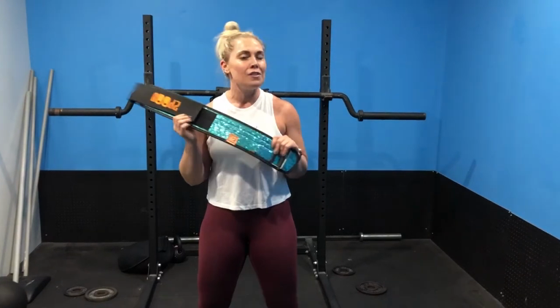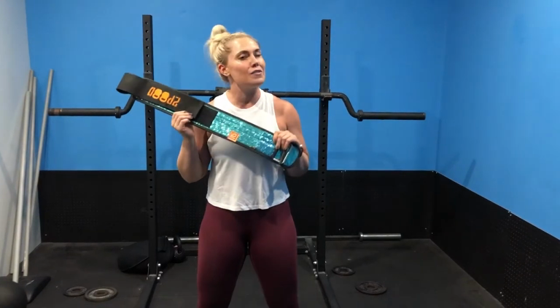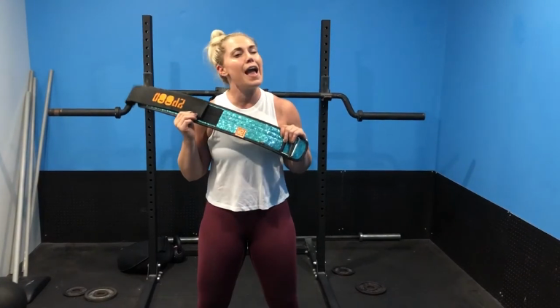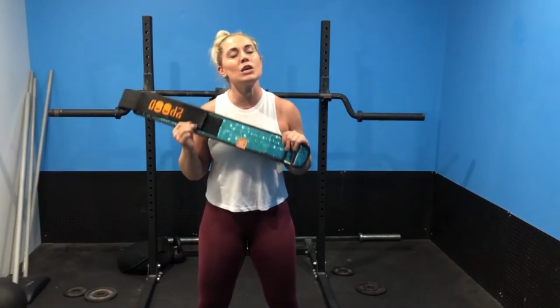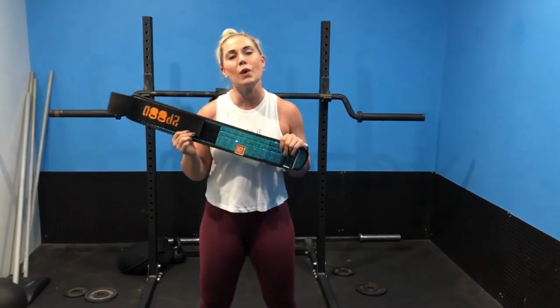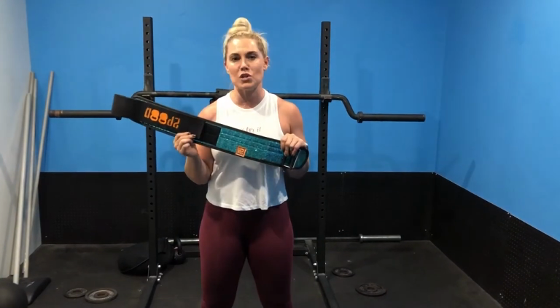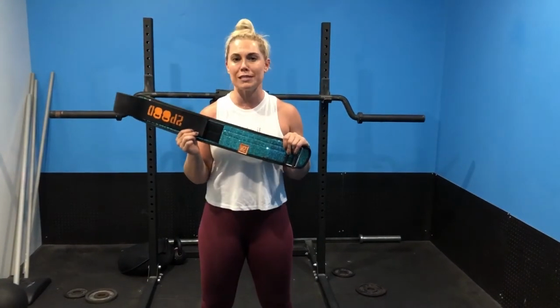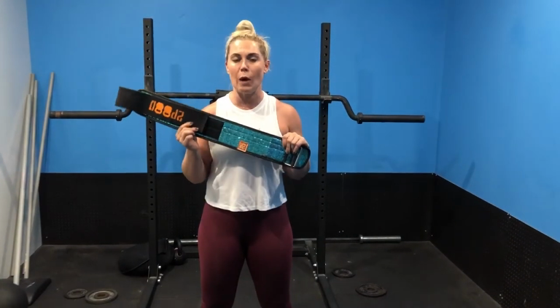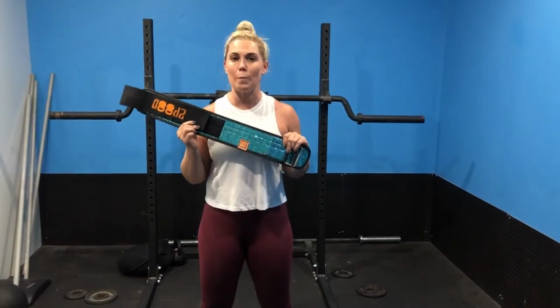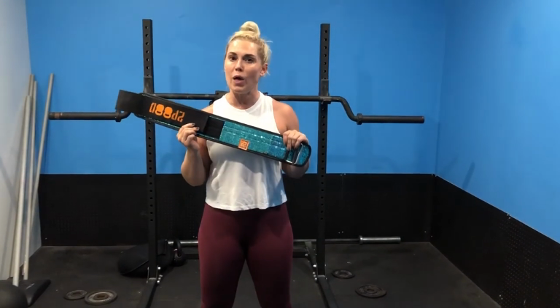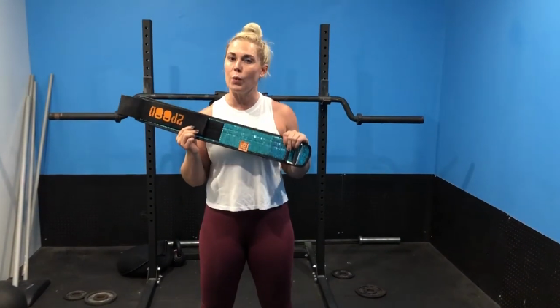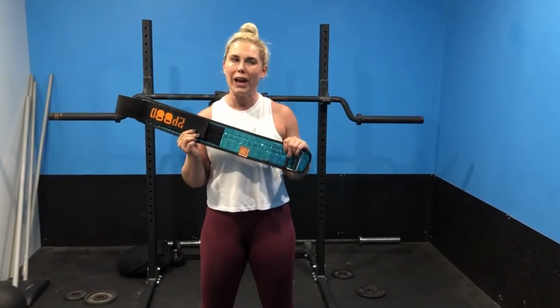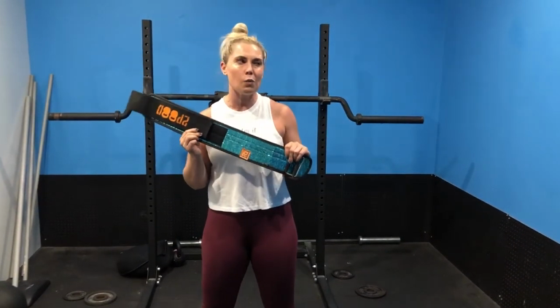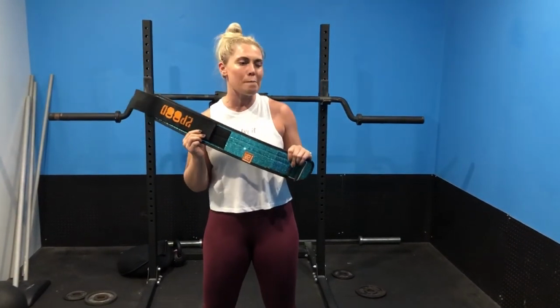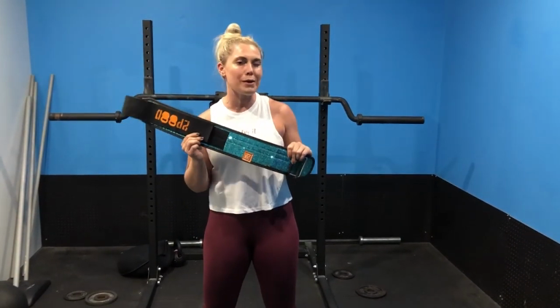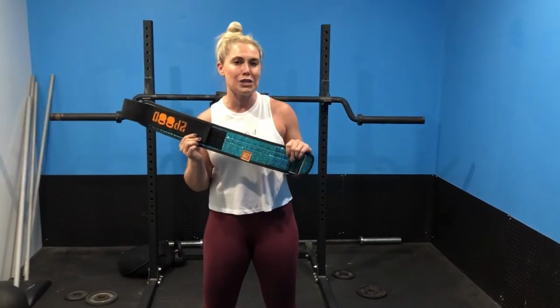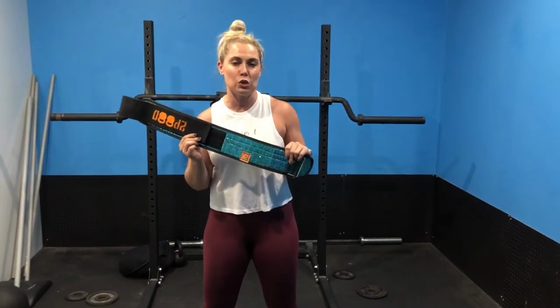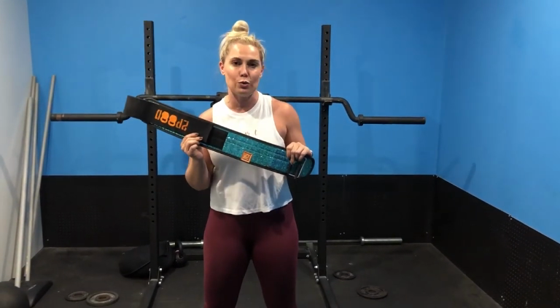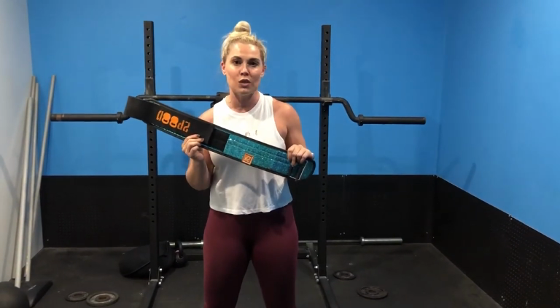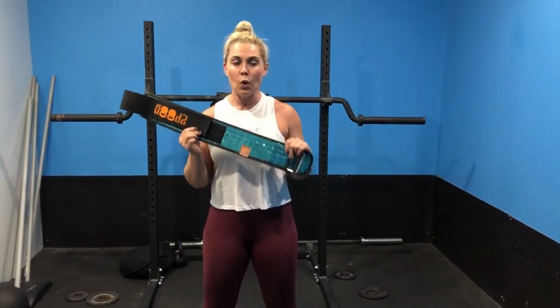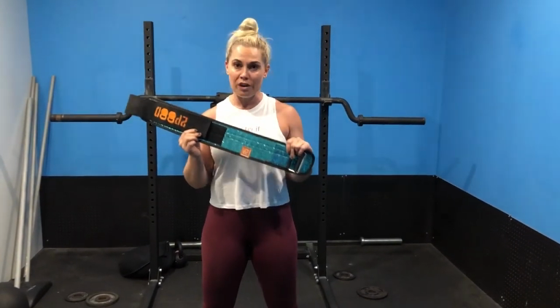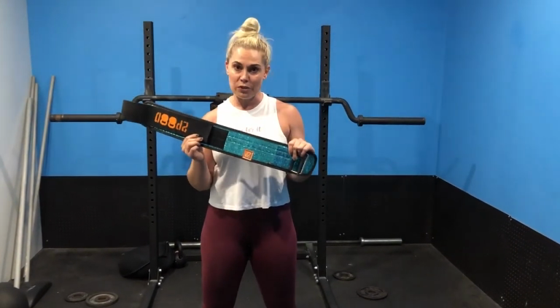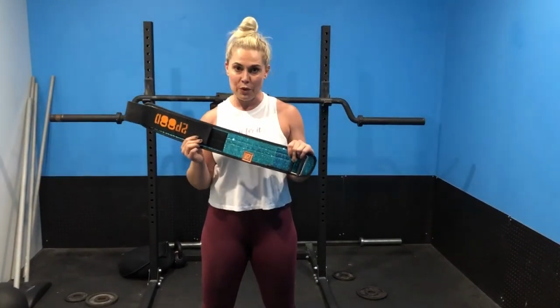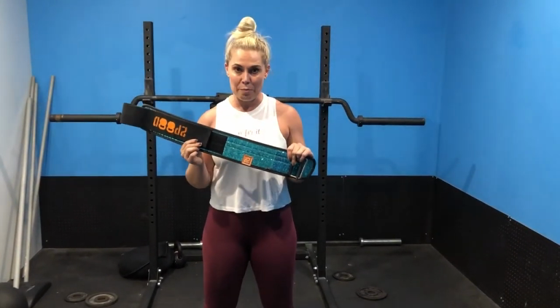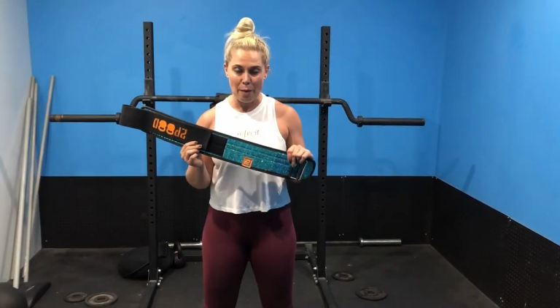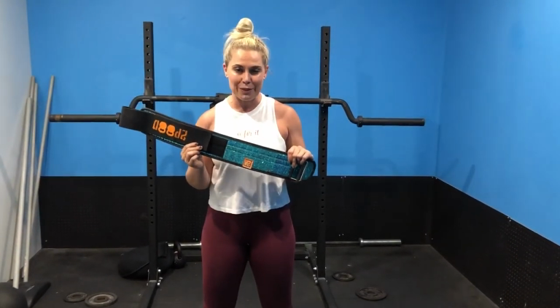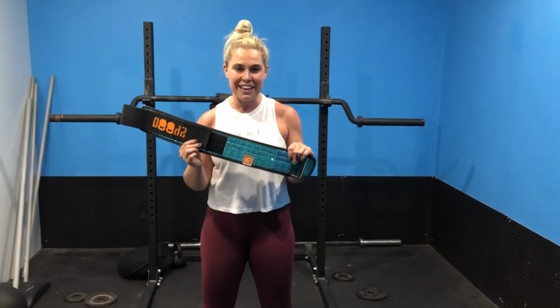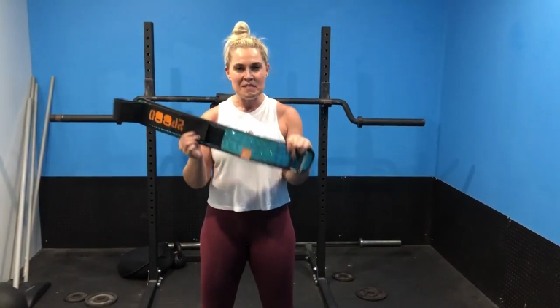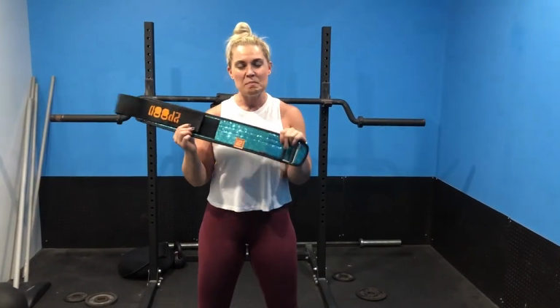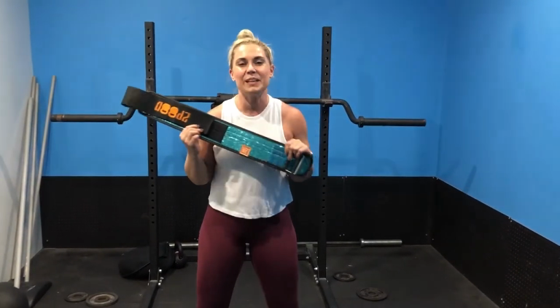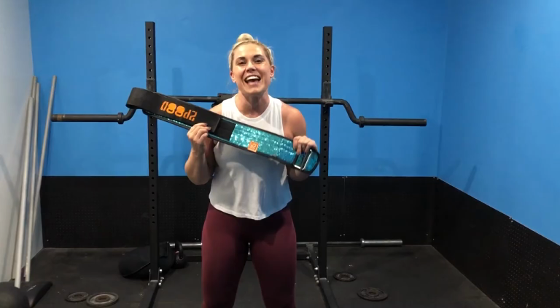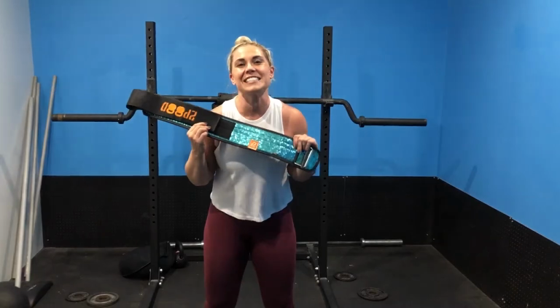If you have any questions about belt wear, what belt to use, or if you're doing it properly, please ask.